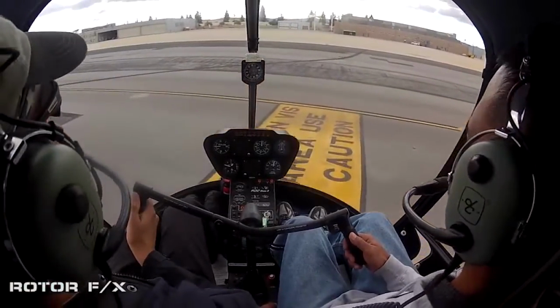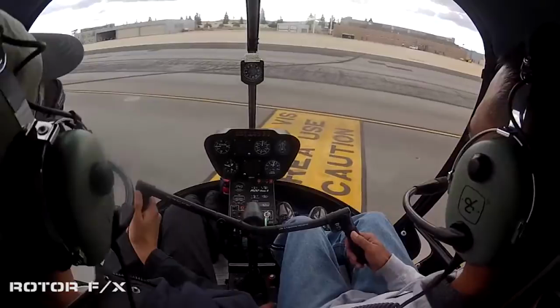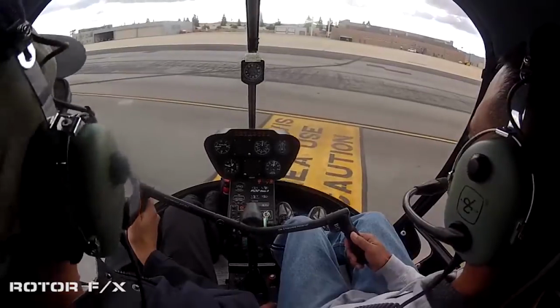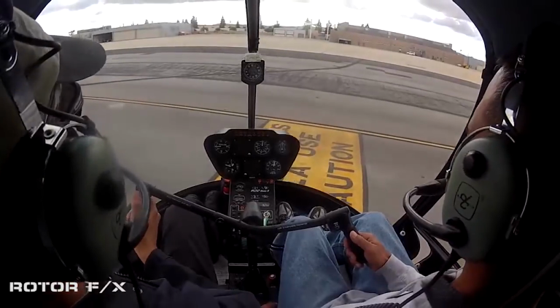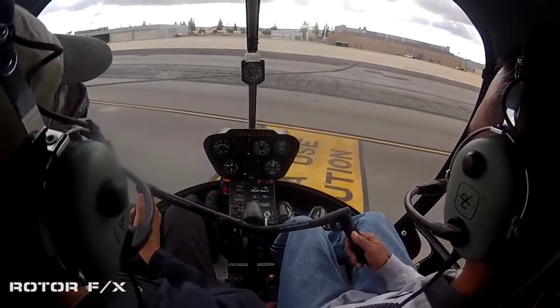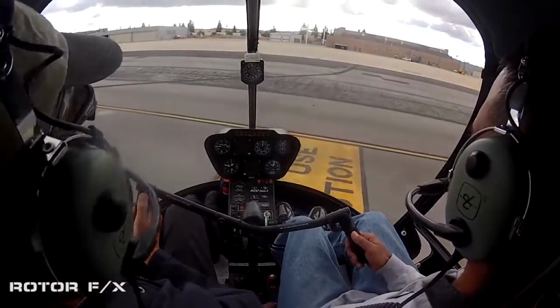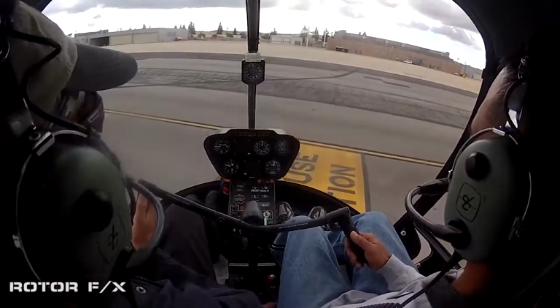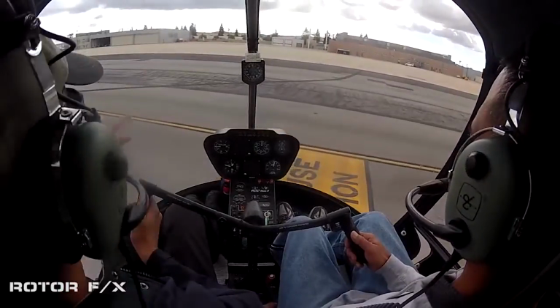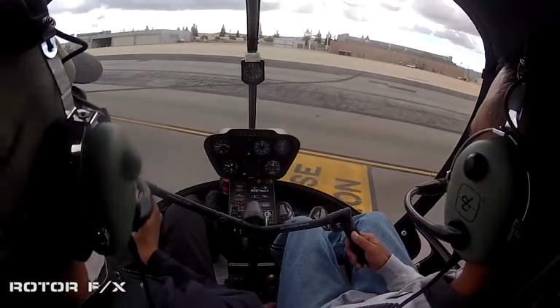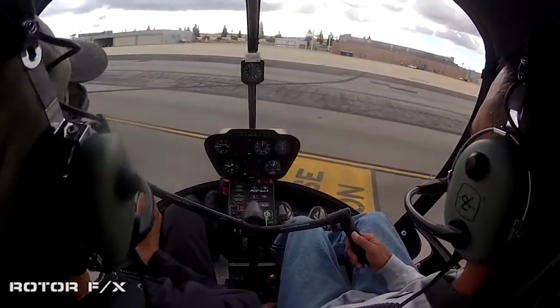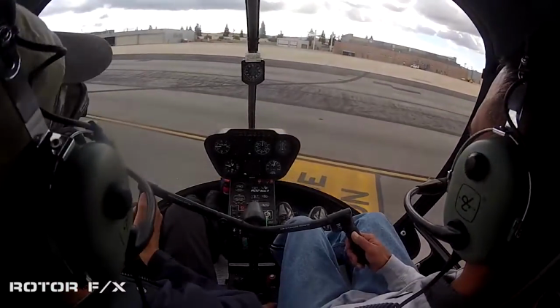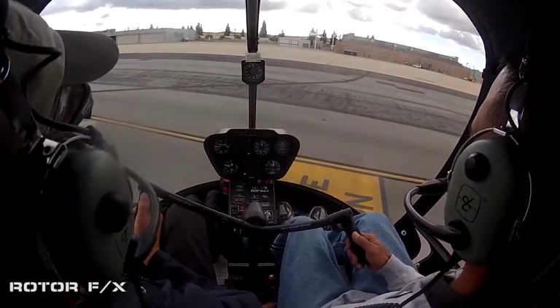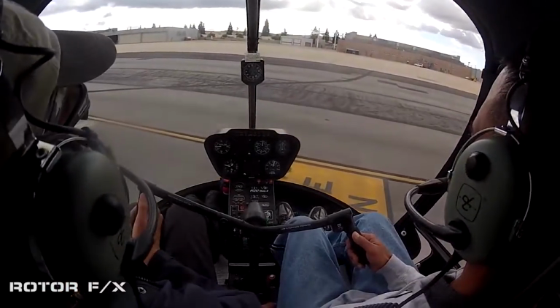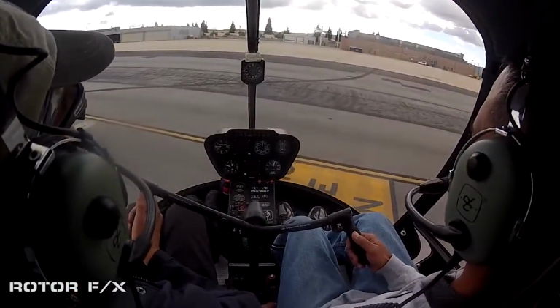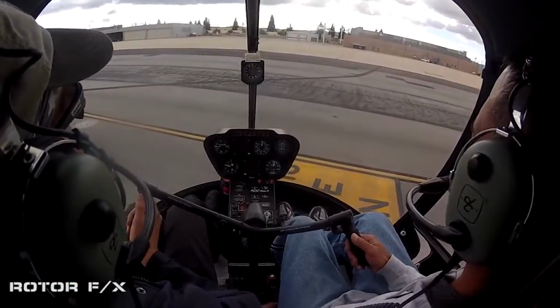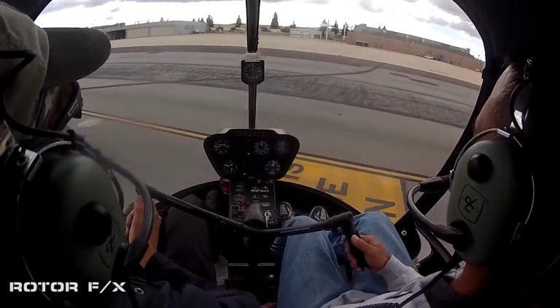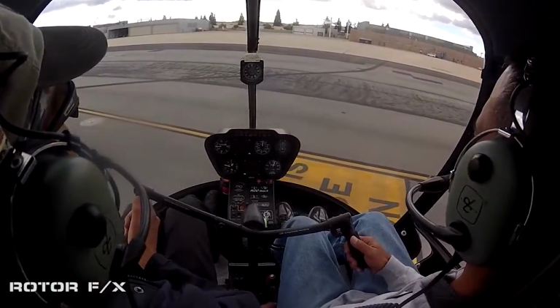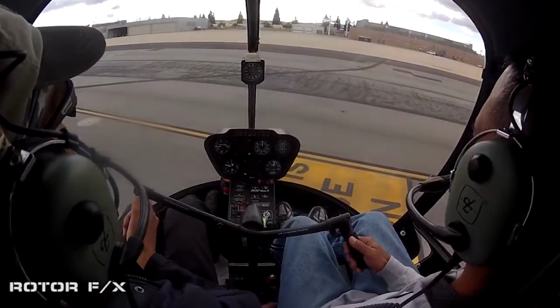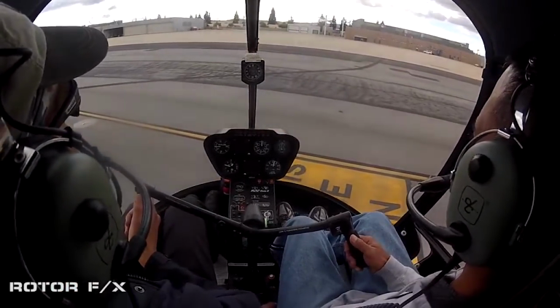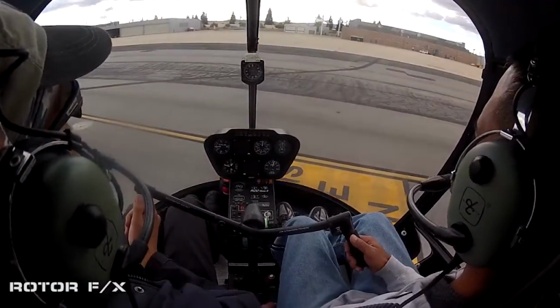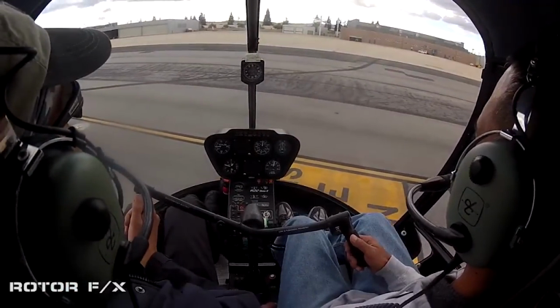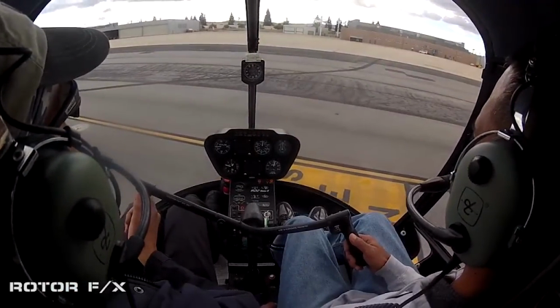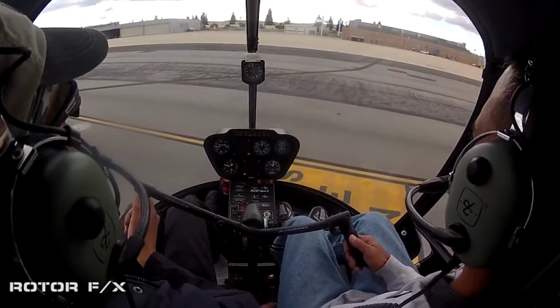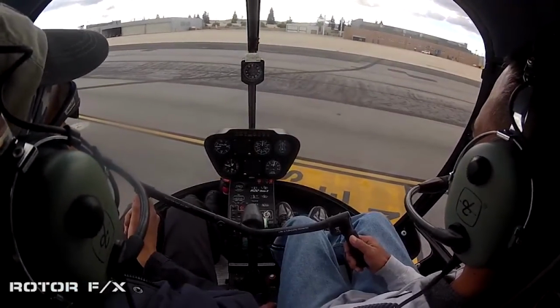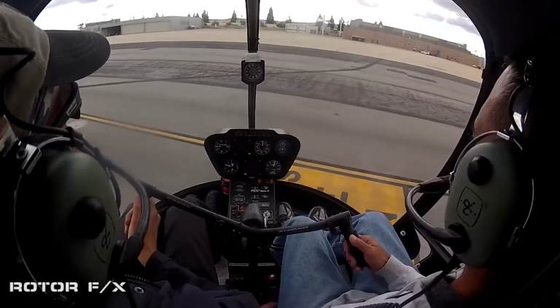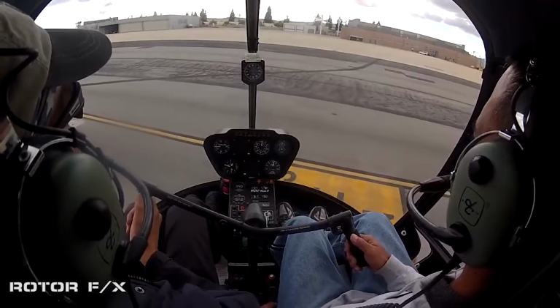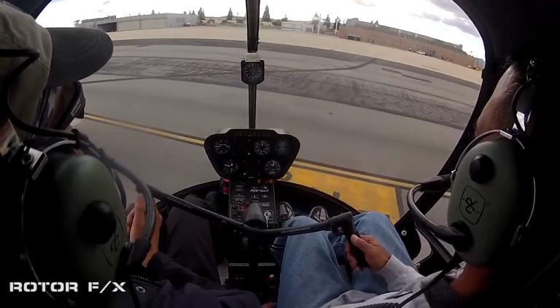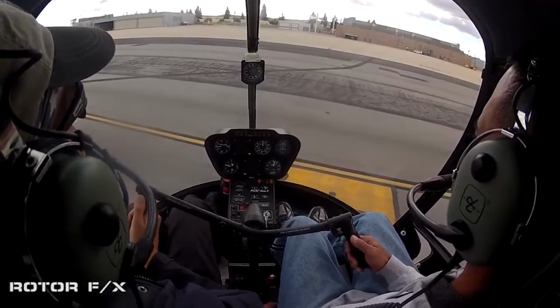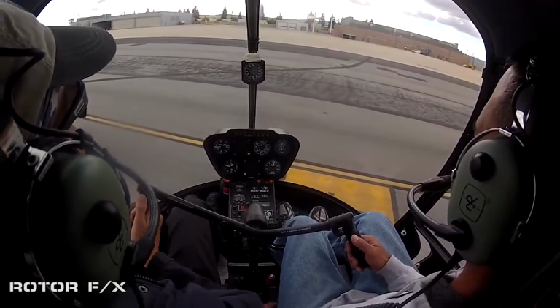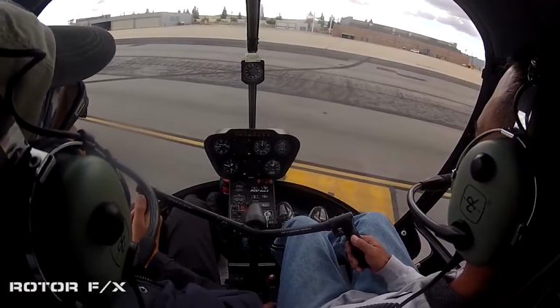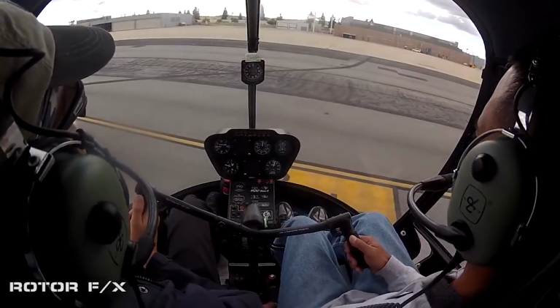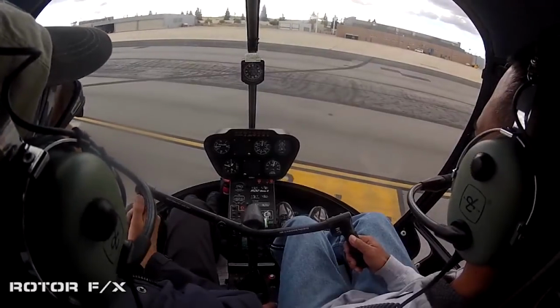Now don't look down. If you look straight down you'll have no reference of attitude. Feel how little I'm moving the controls — very, very subtle.